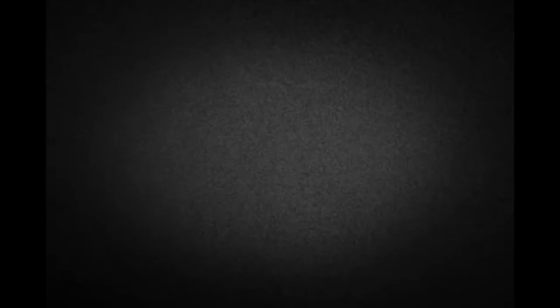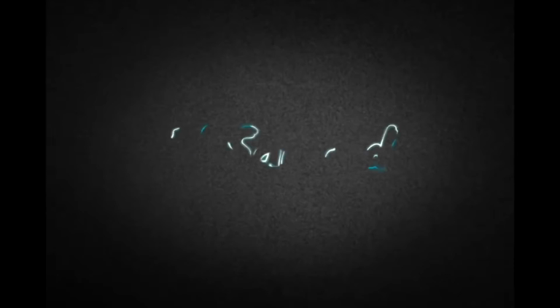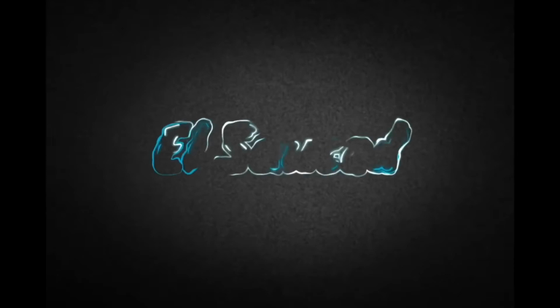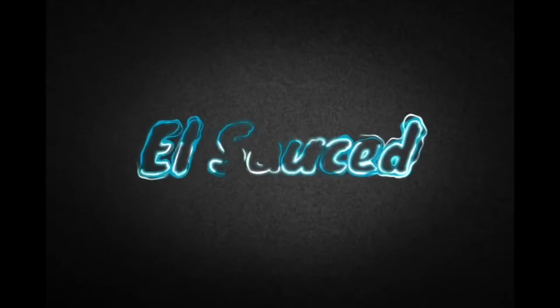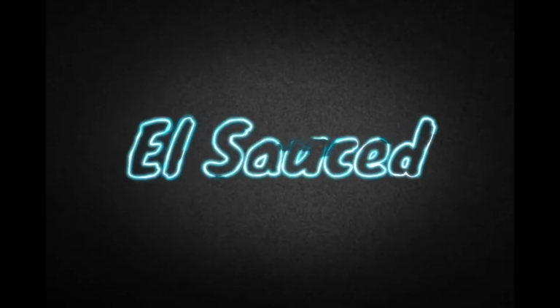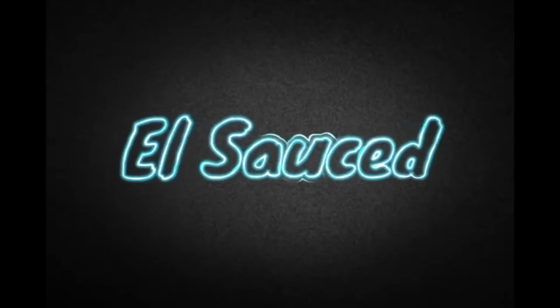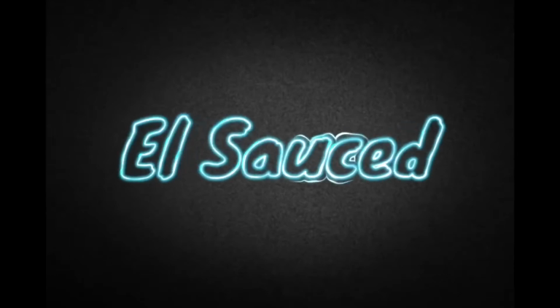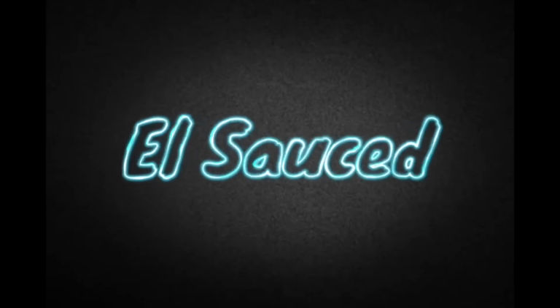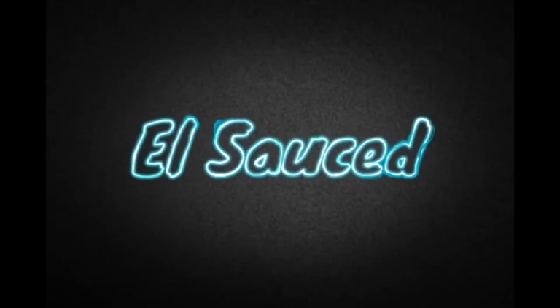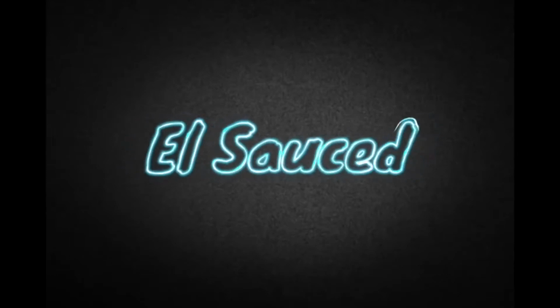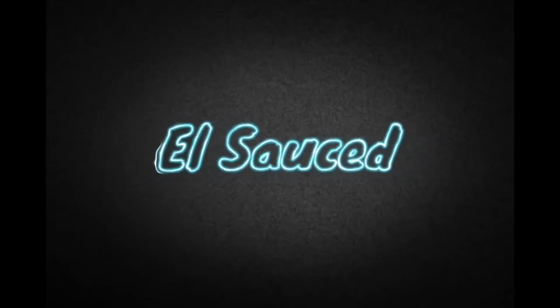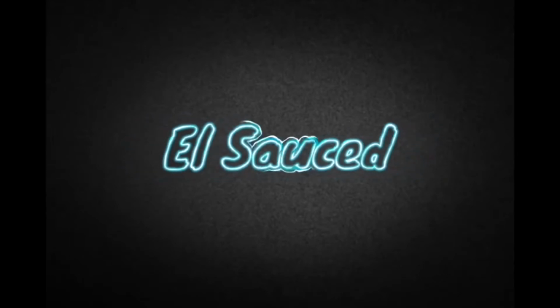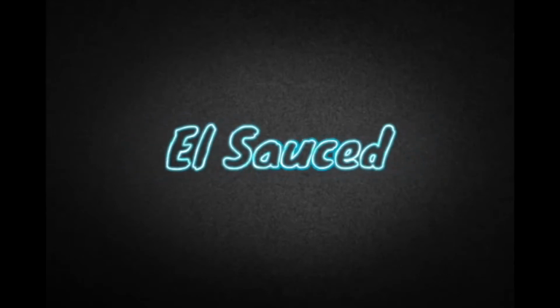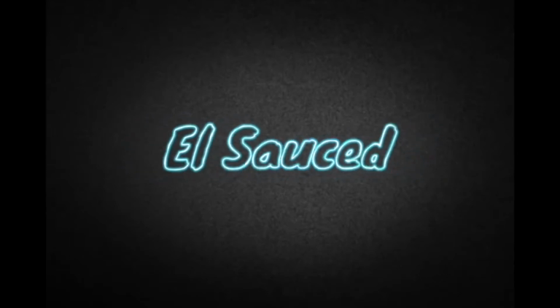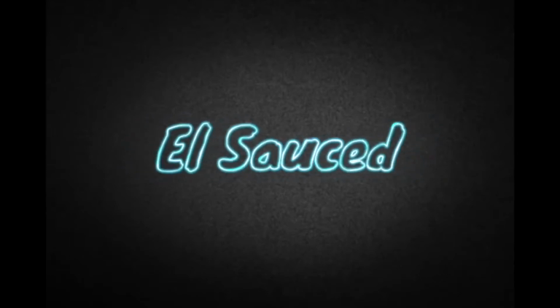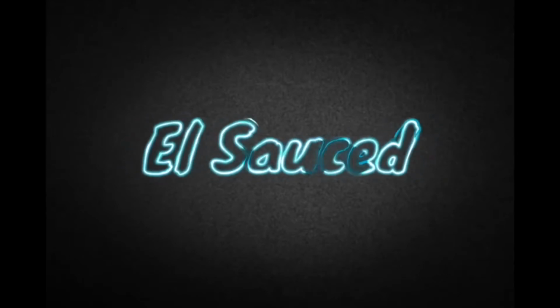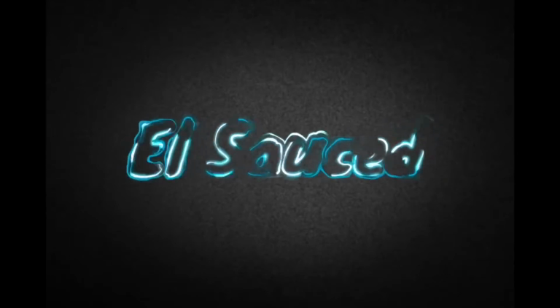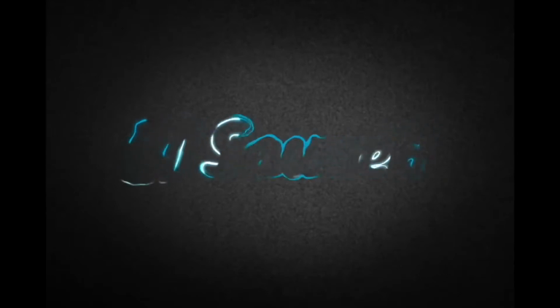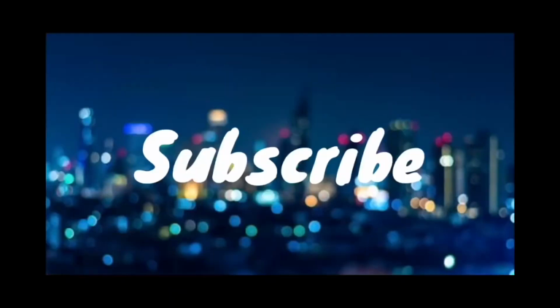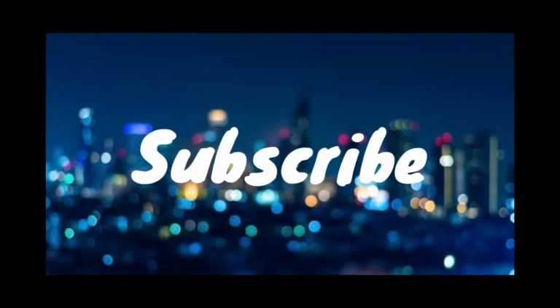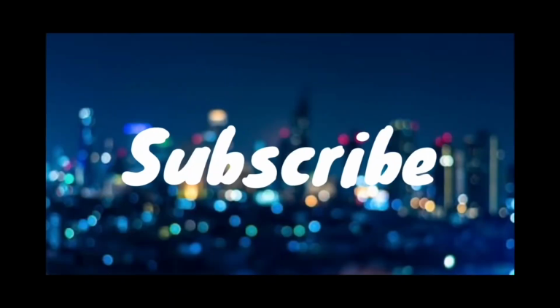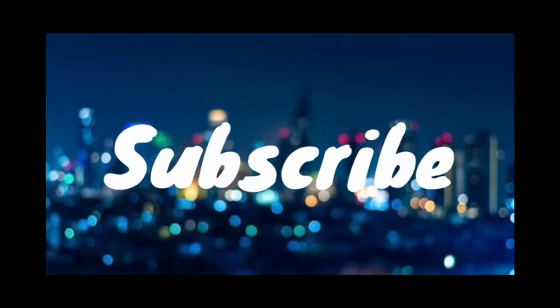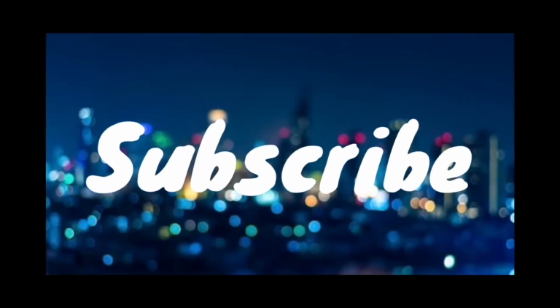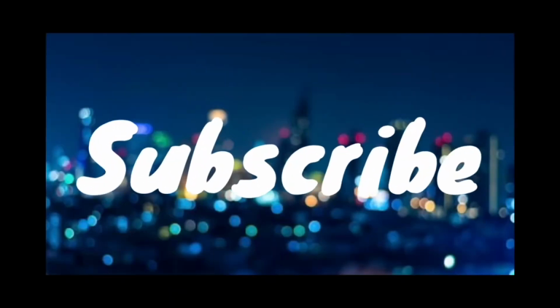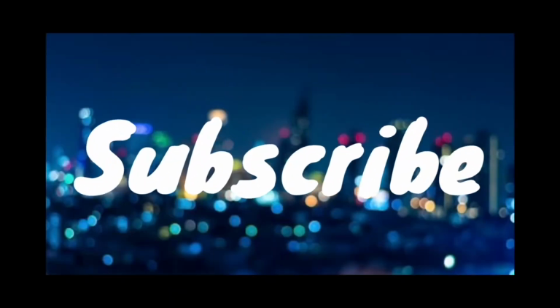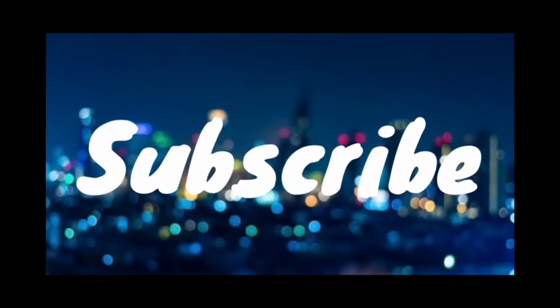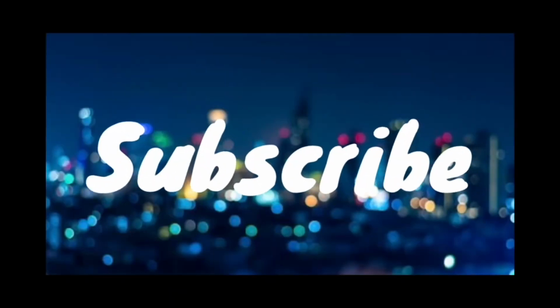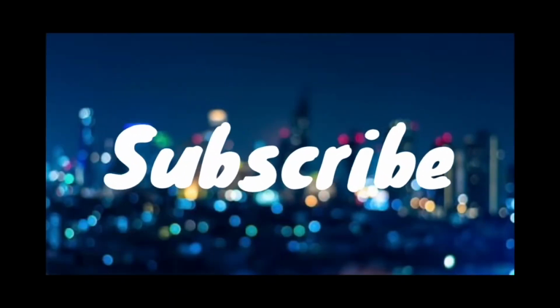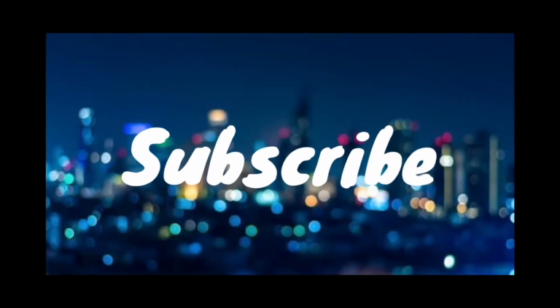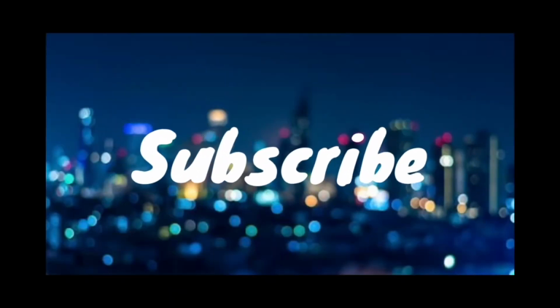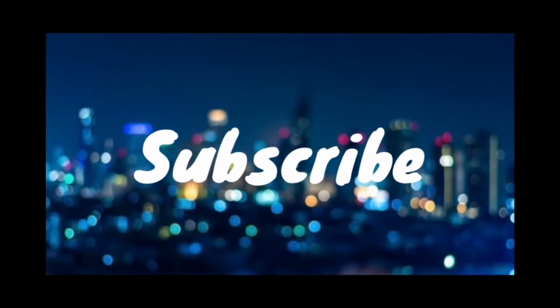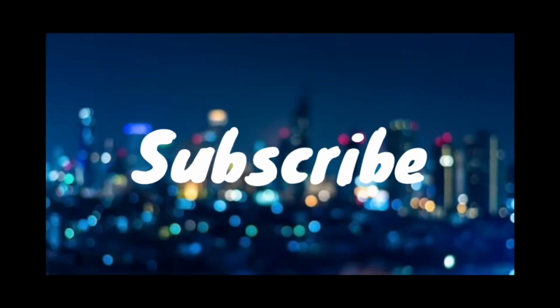It's your boy L sauce. It's your boy L sauce — subscribe.